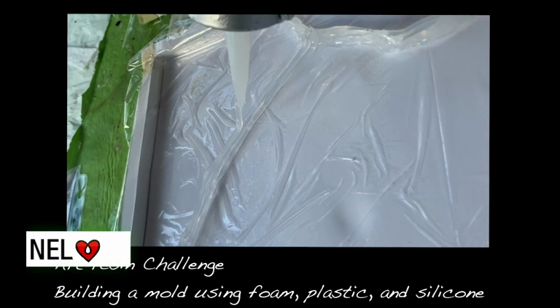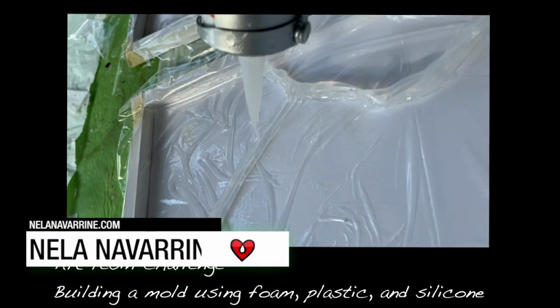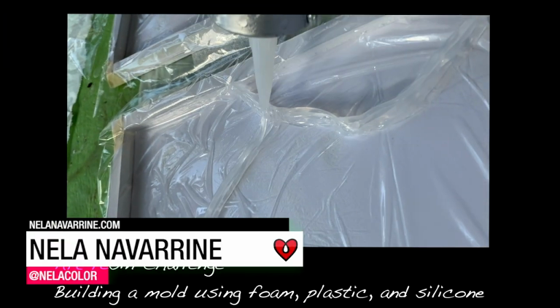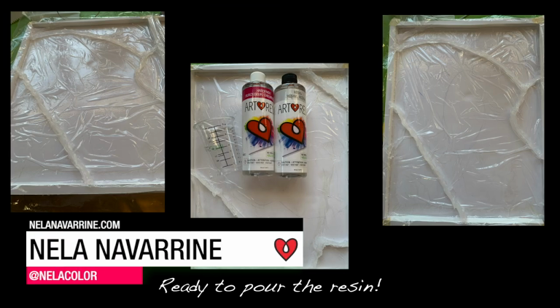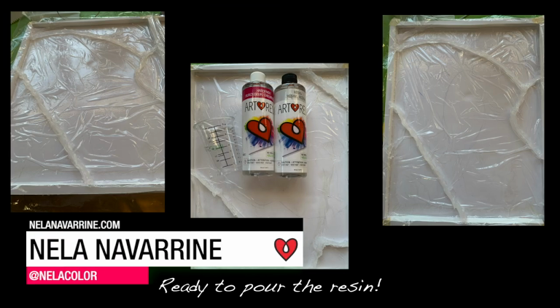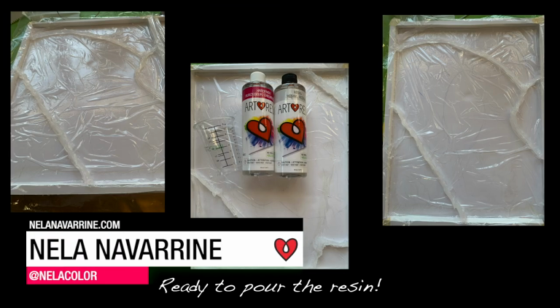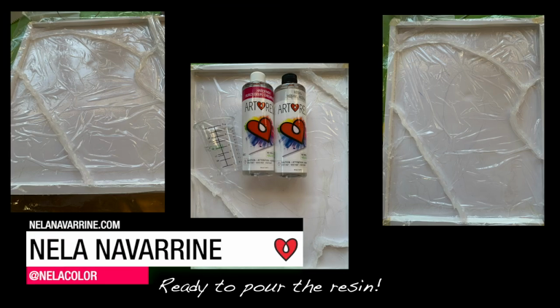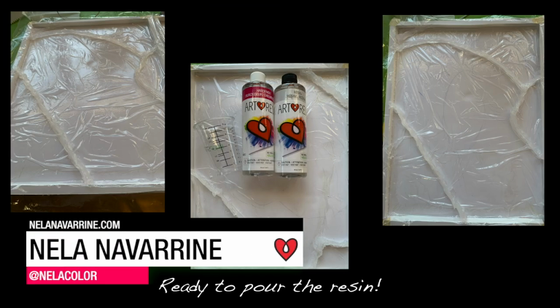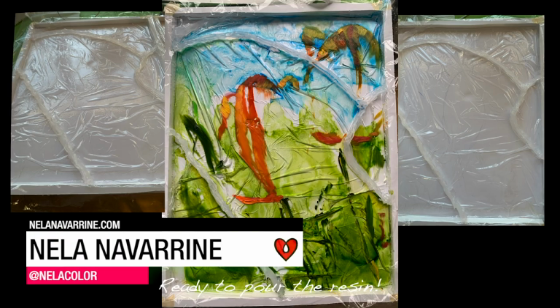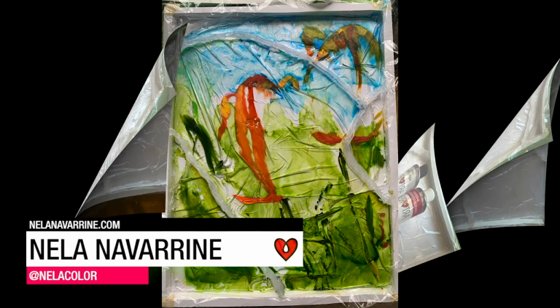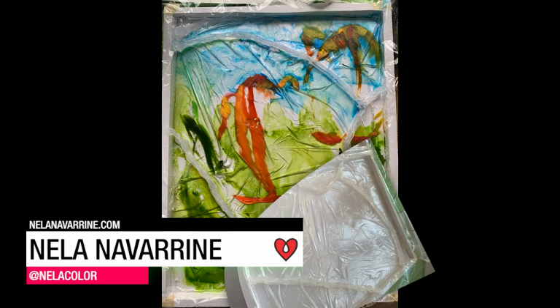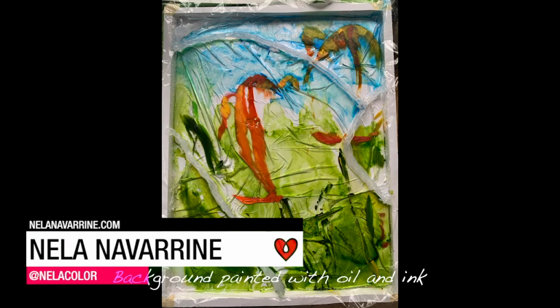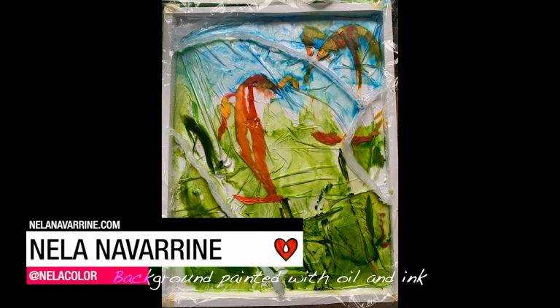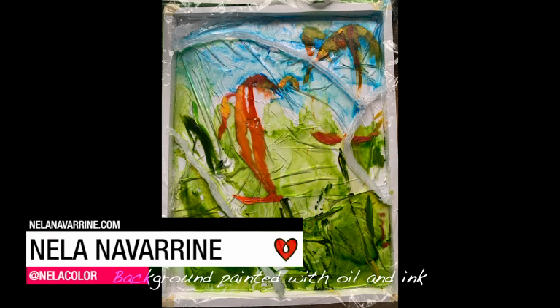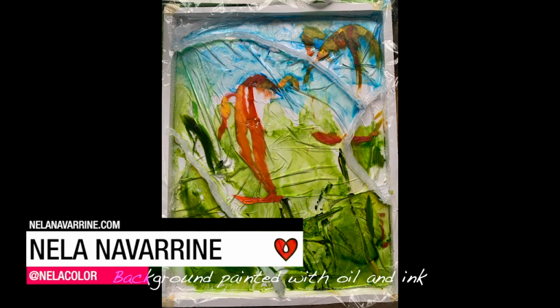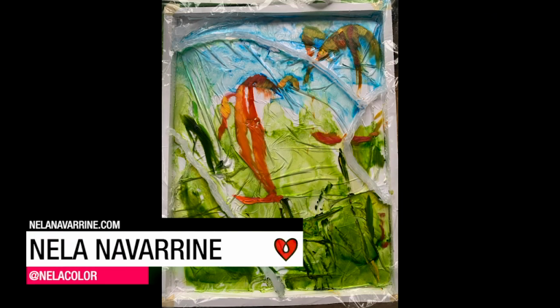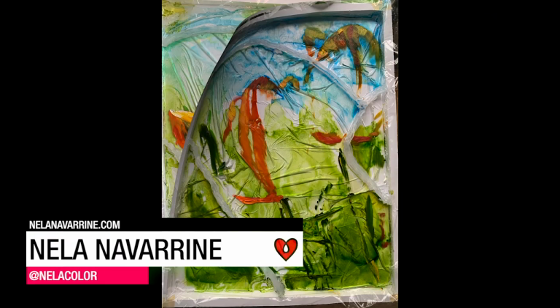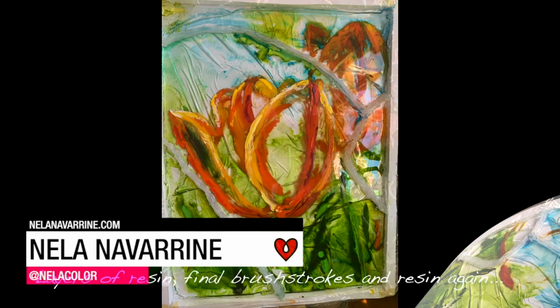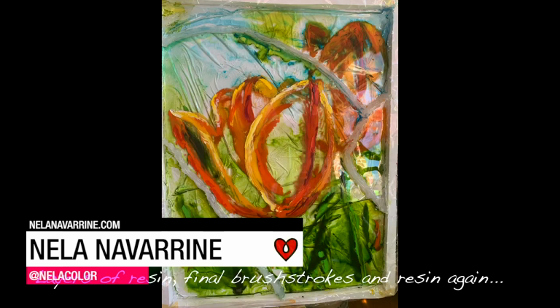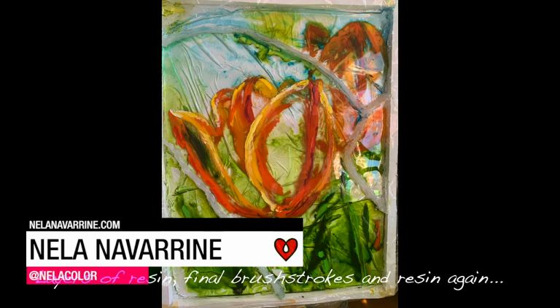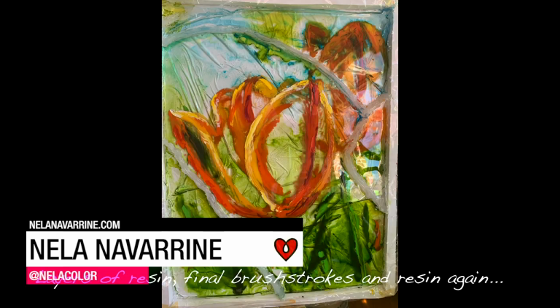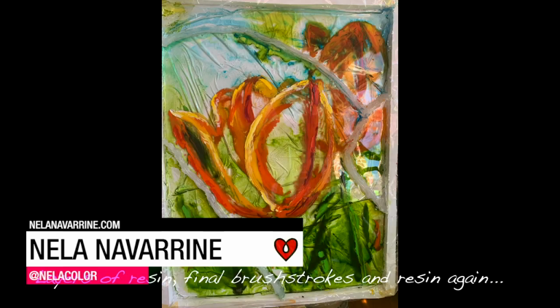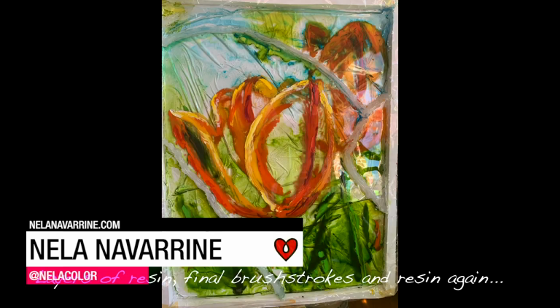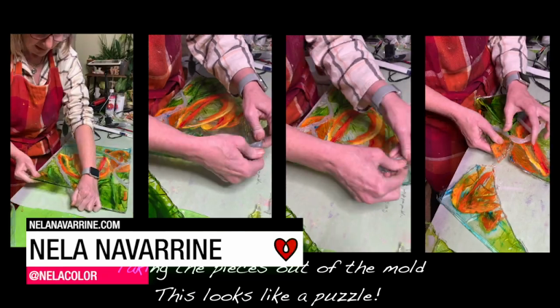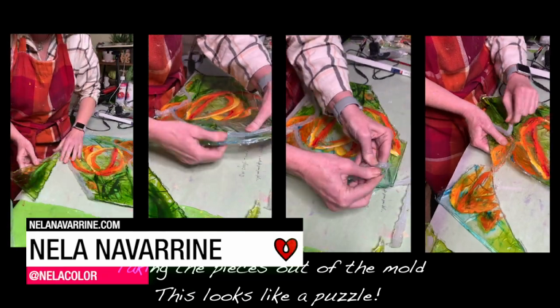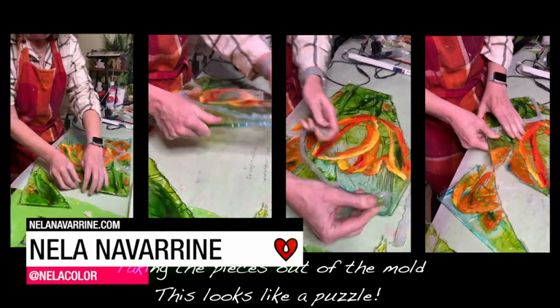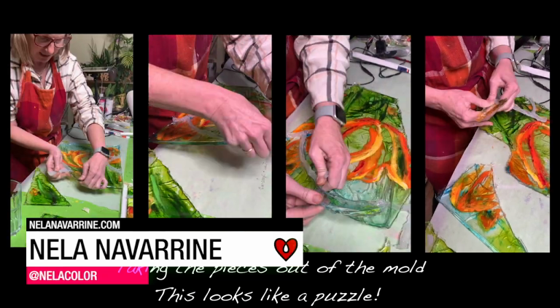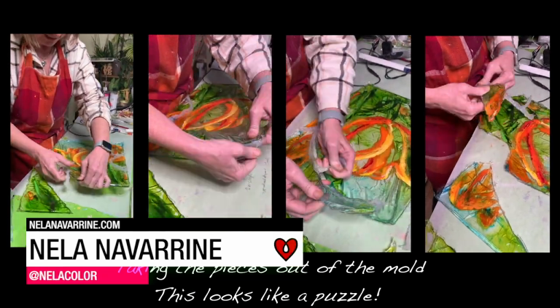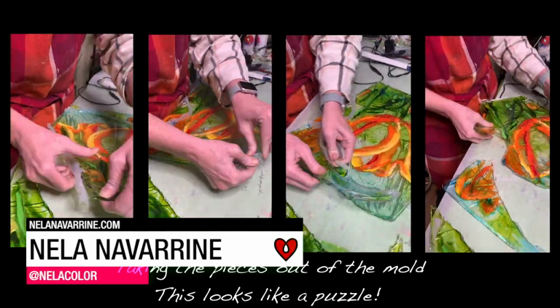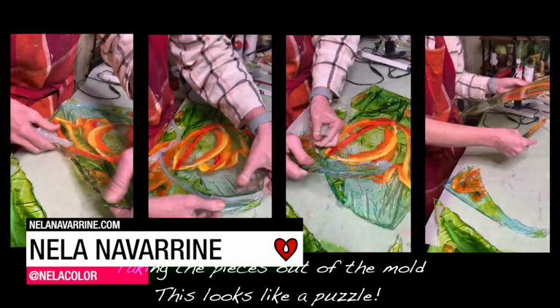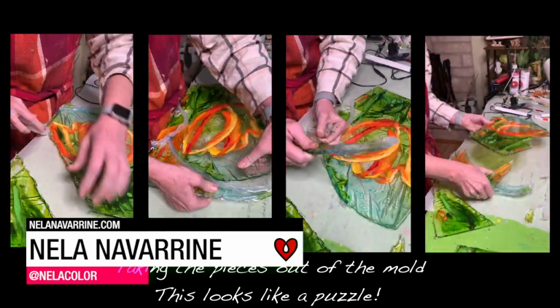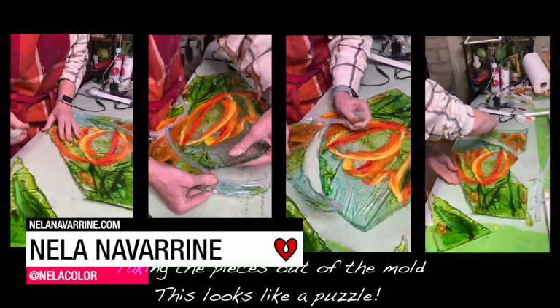Neela Navarine poured three layers of art resin into a sectioned mold and painted between each one to create this floral piece.